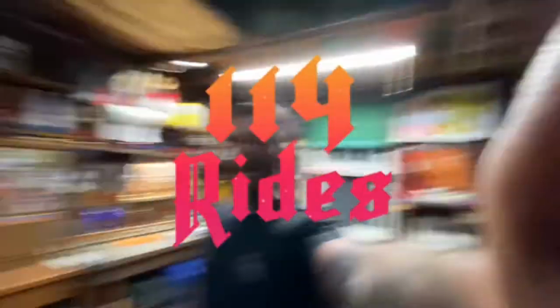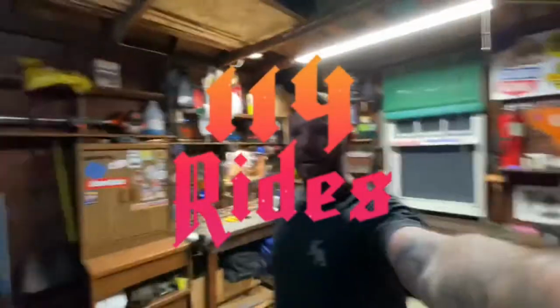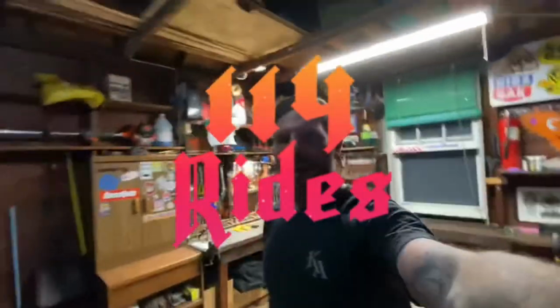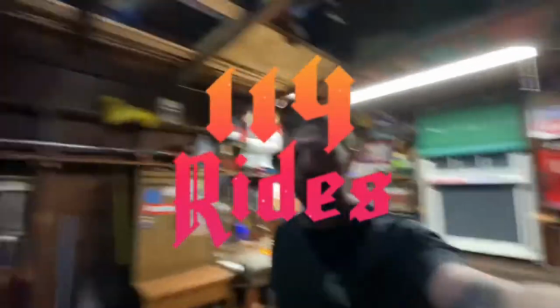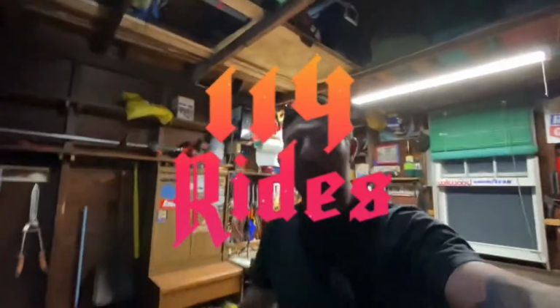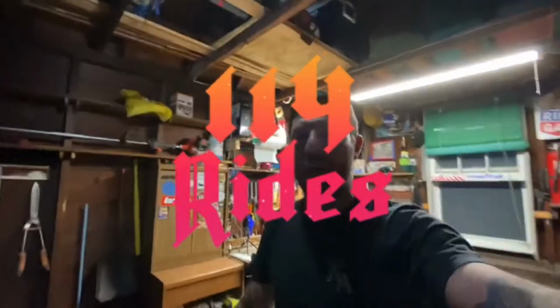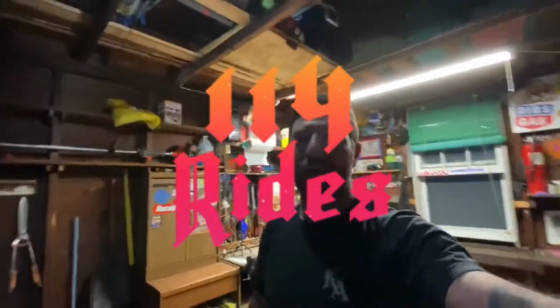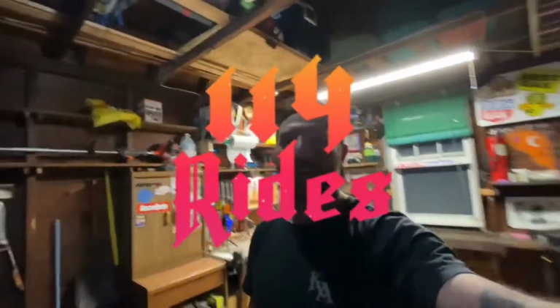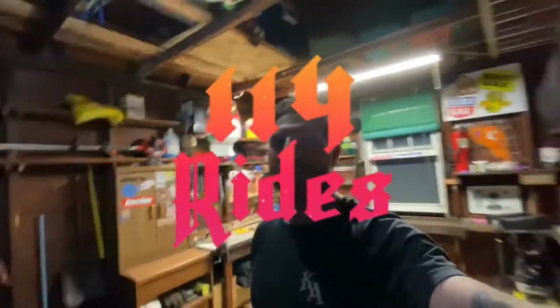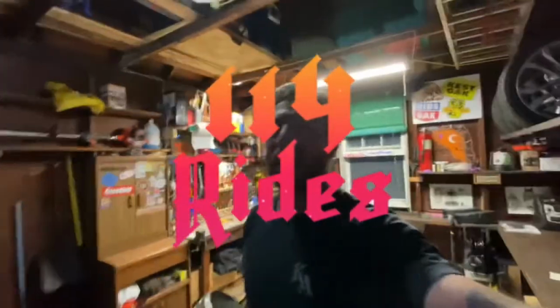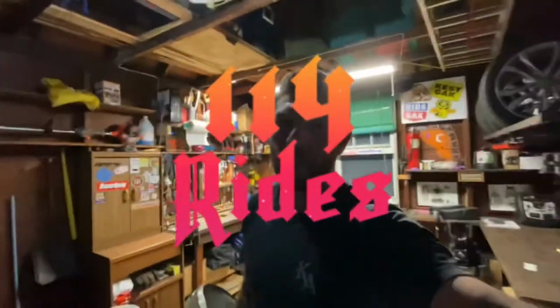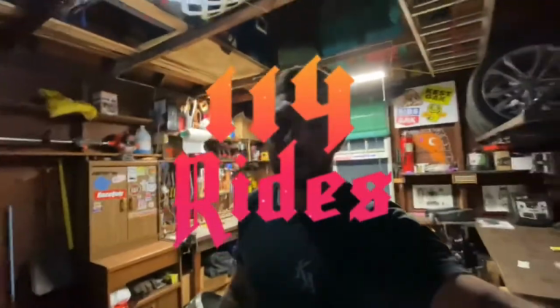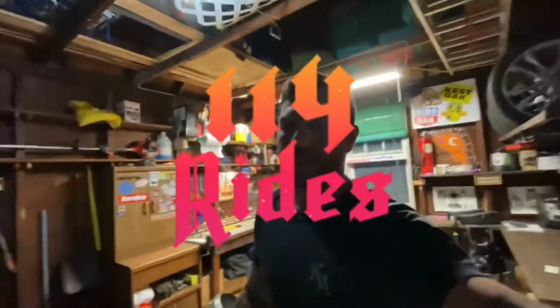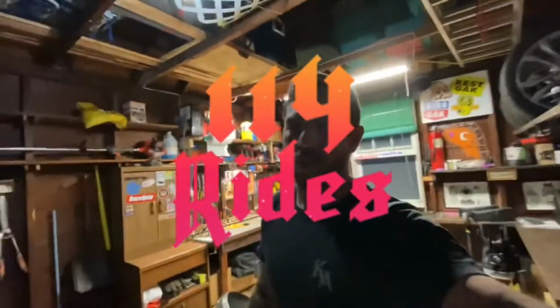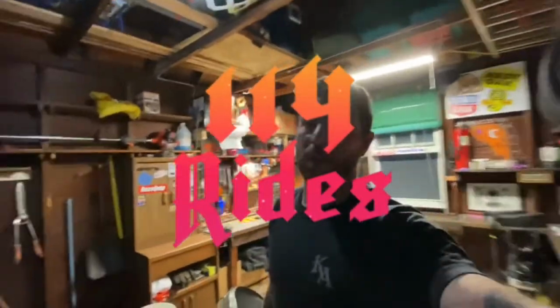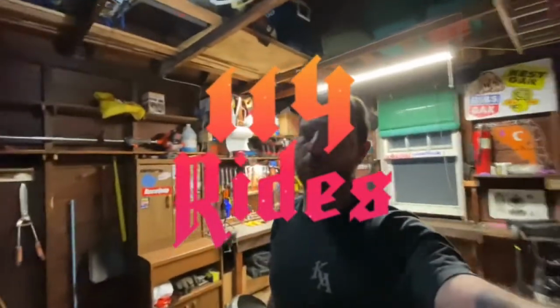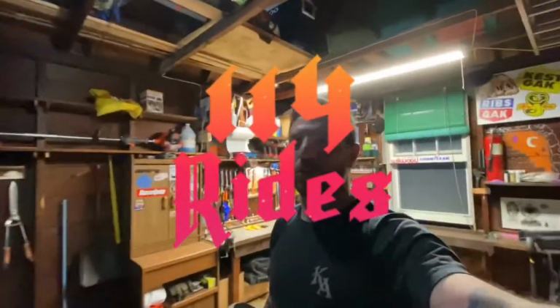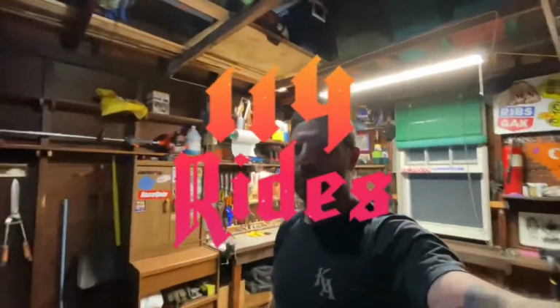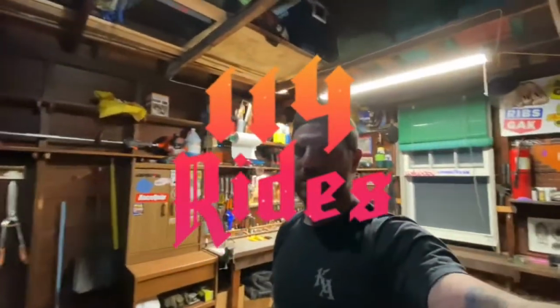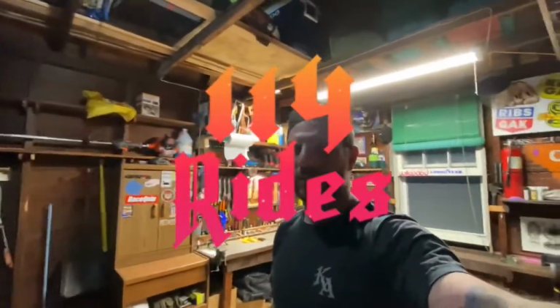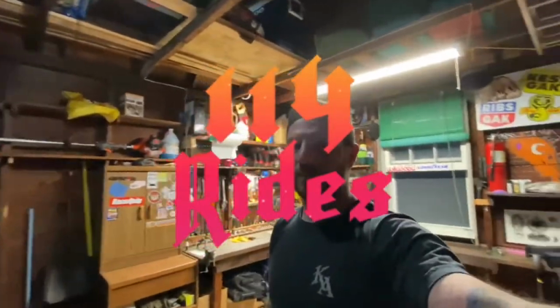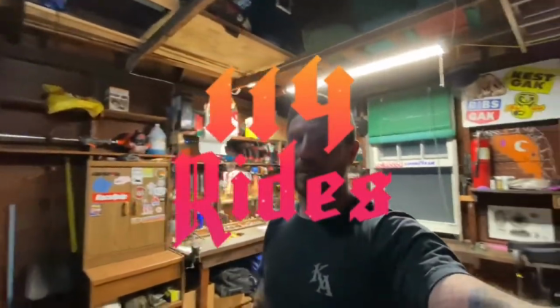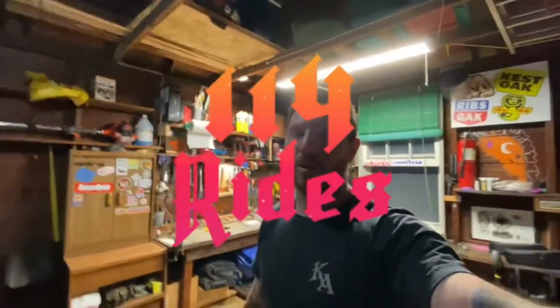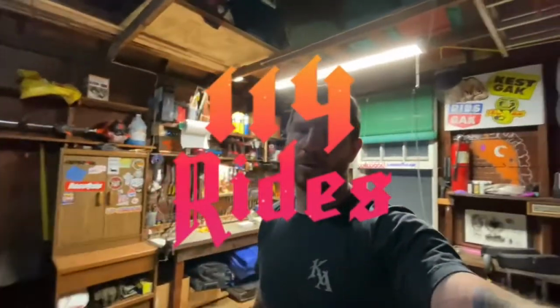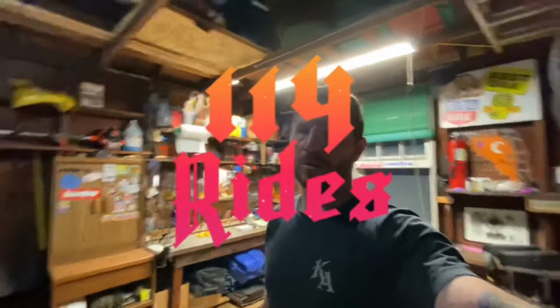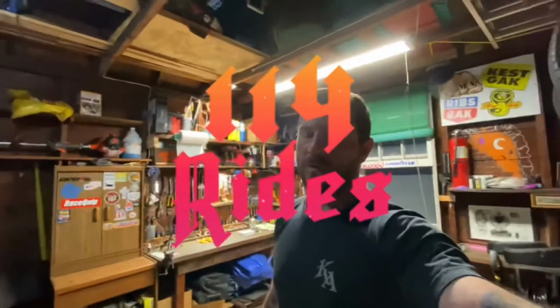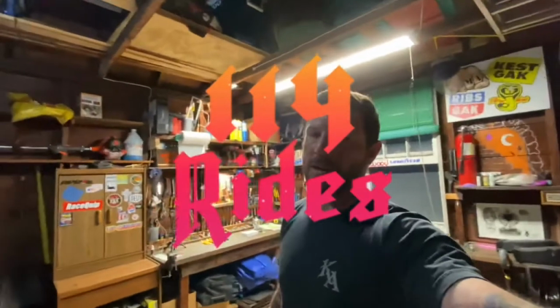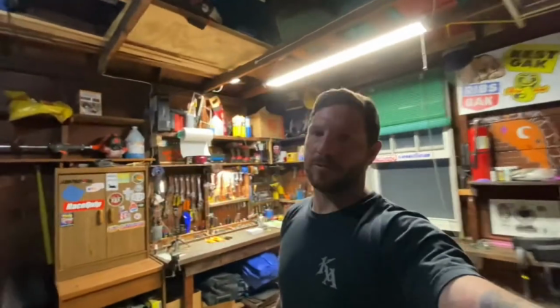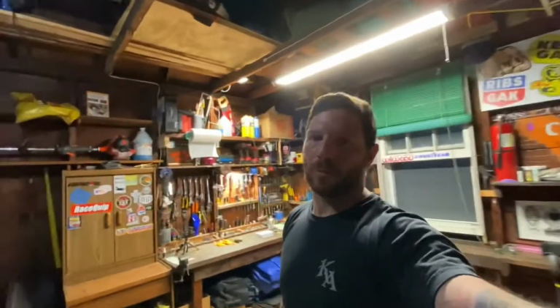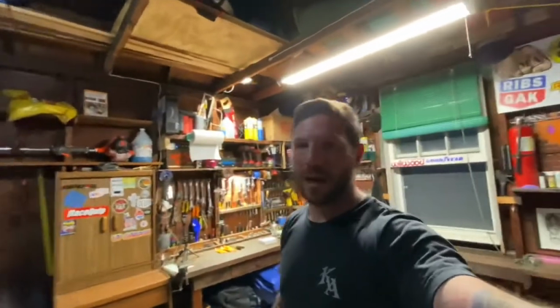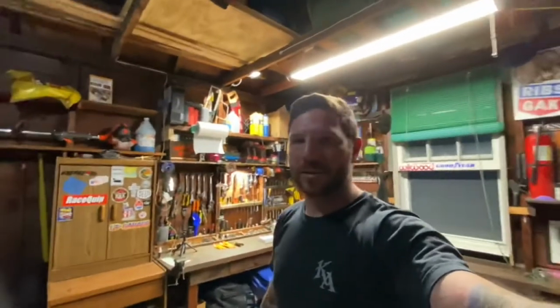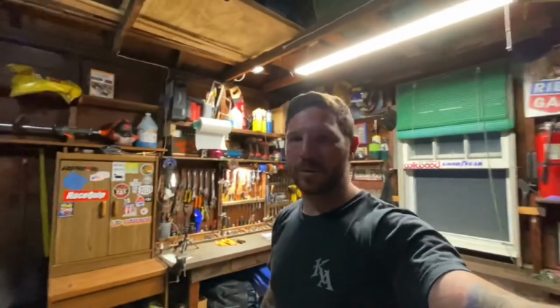Hey guys, welcome back. Today we're going to be installing a Bluetooth receiver into our 2004 Honda Accord.